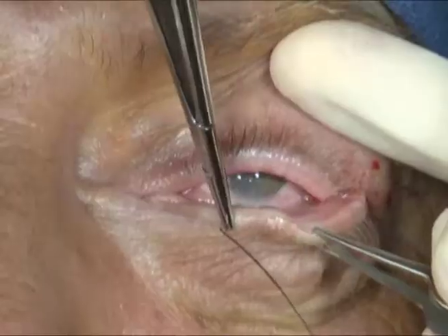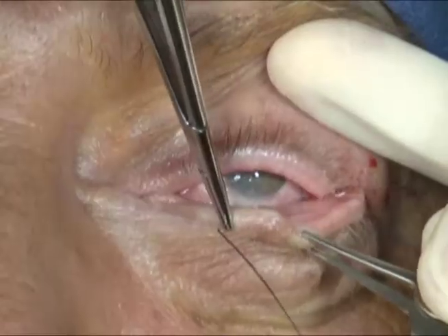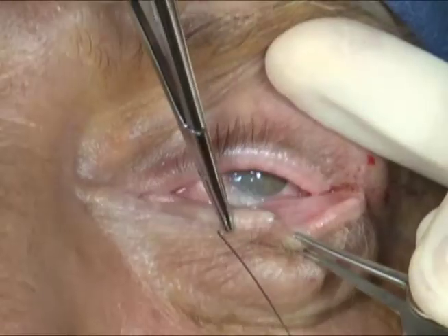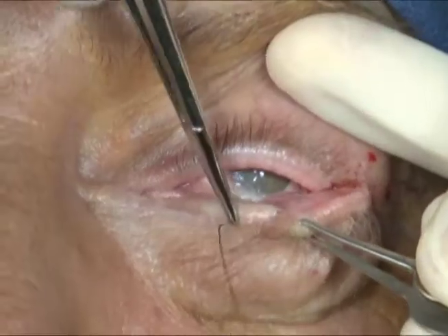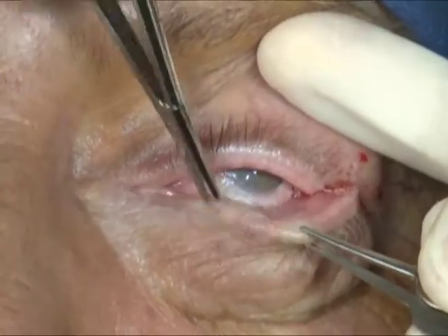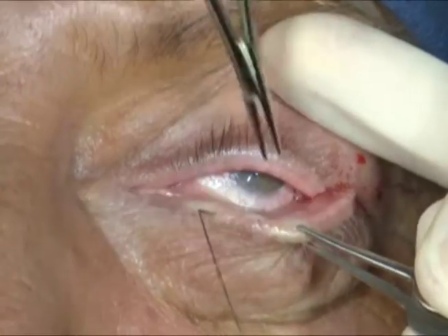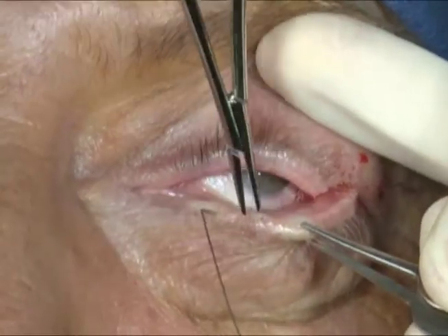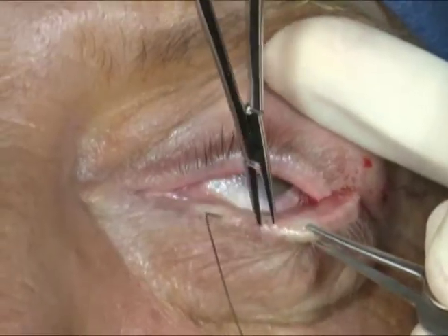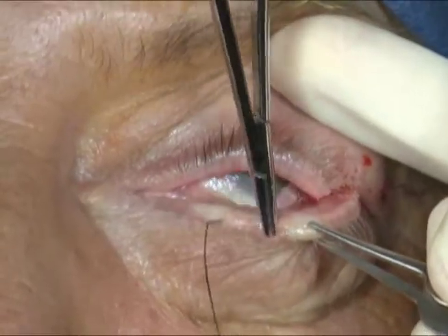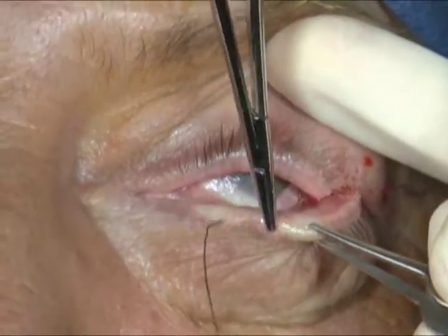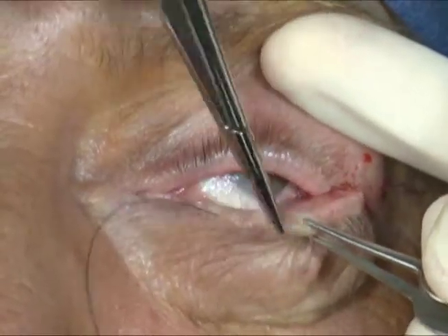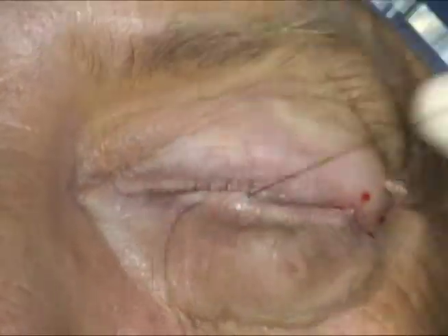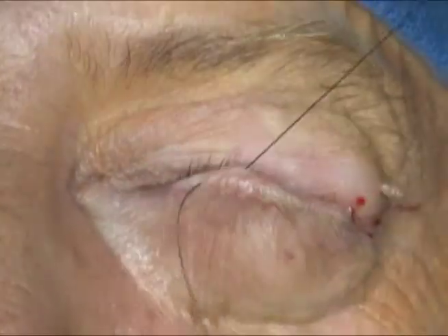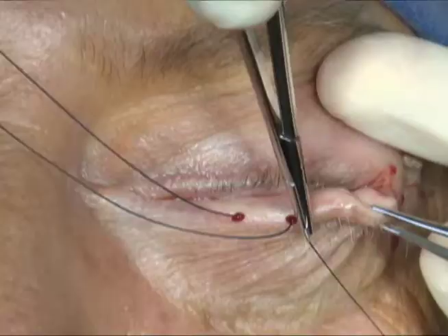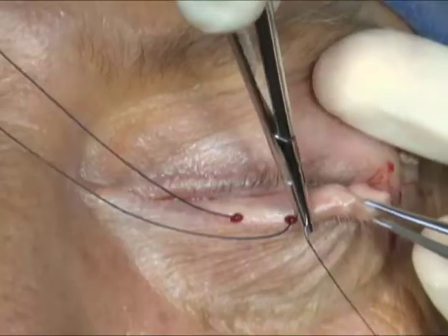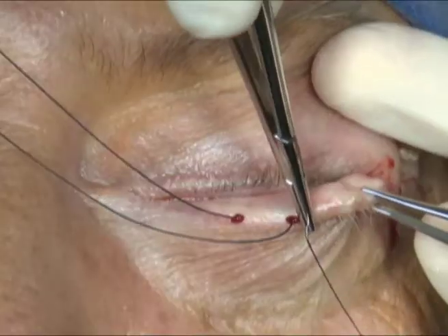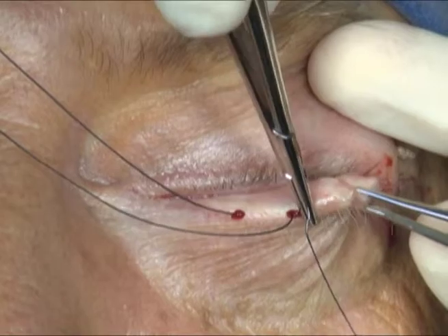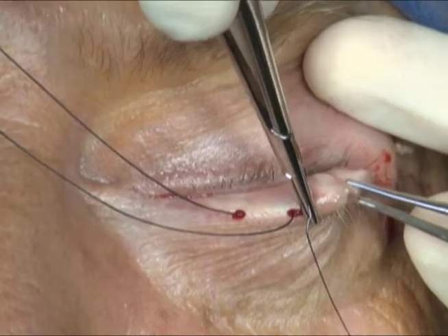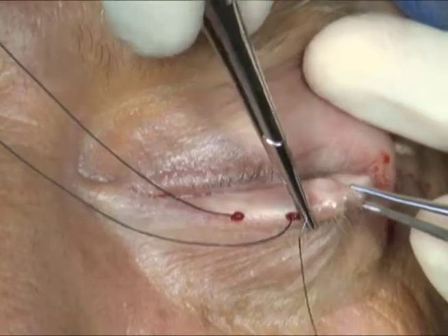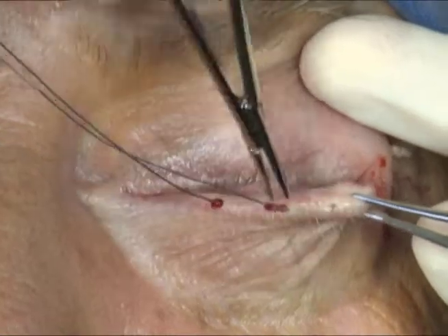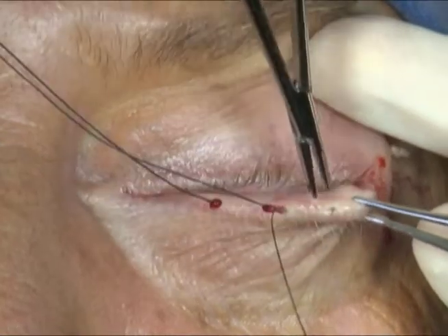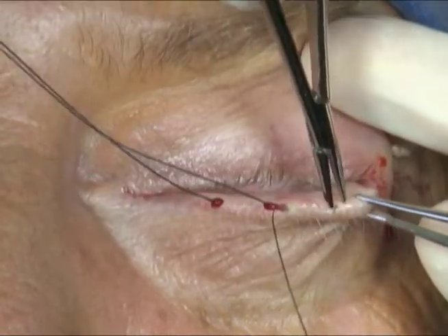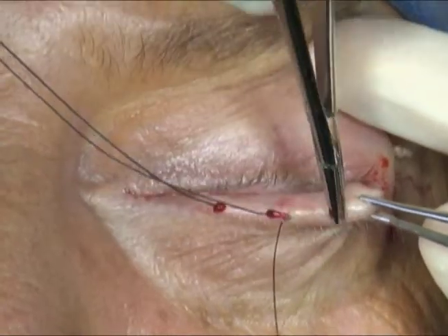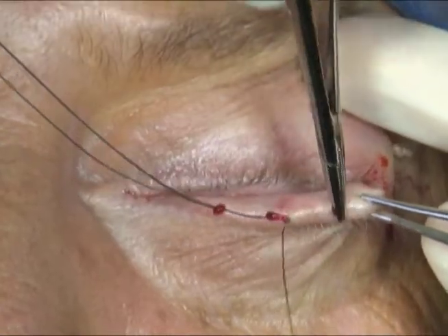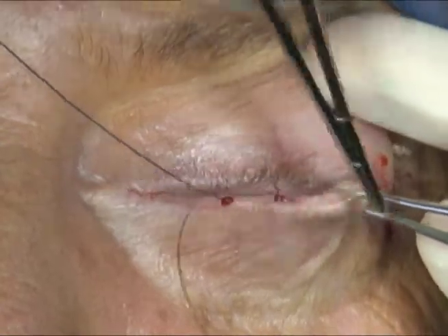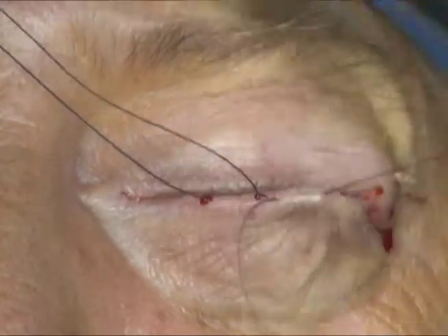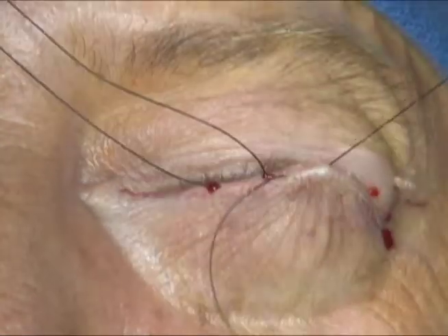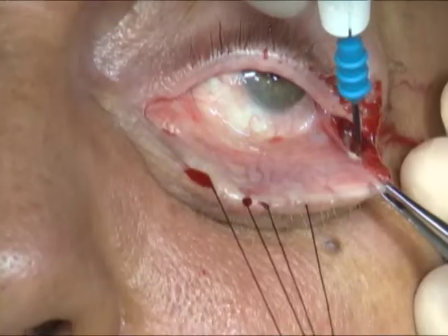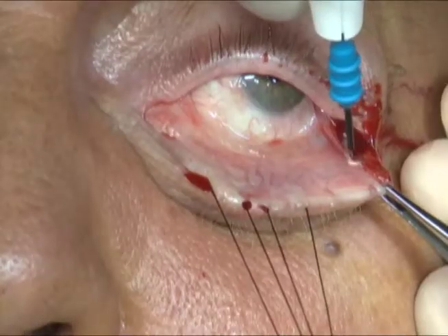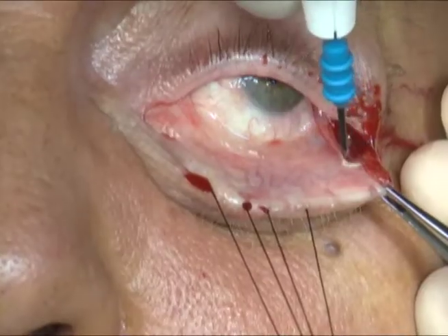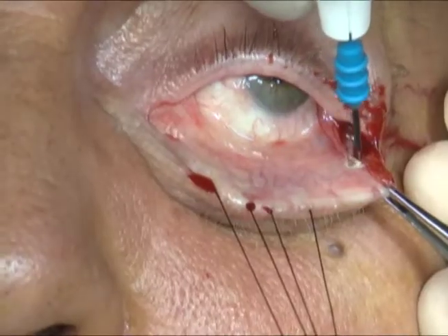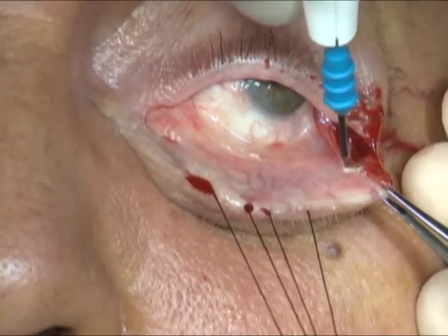4-0 silk sutures are then placed through the eyelid margin at the level of the meibomian glands to provide traction during the case.